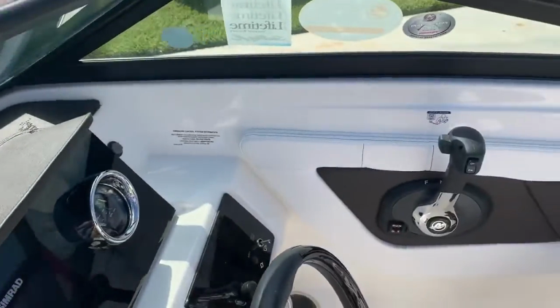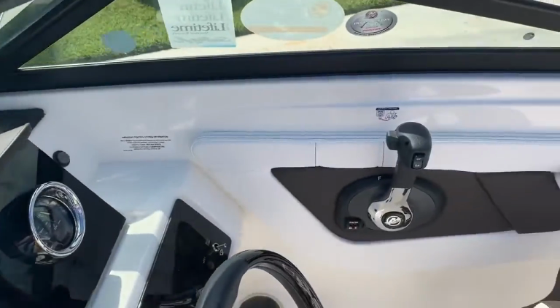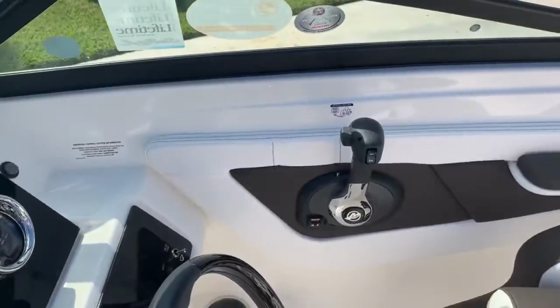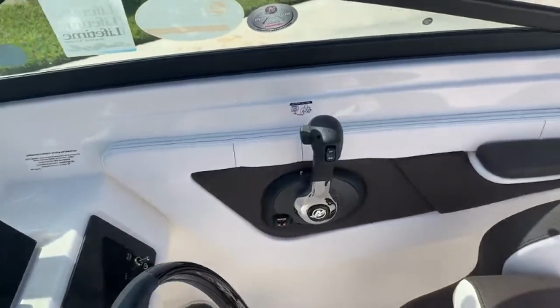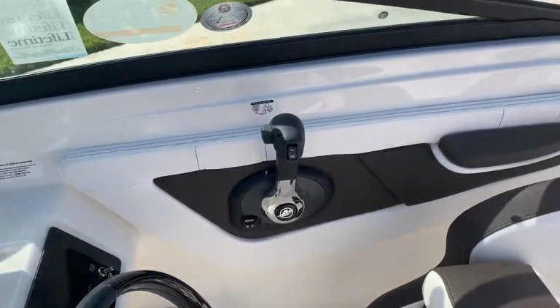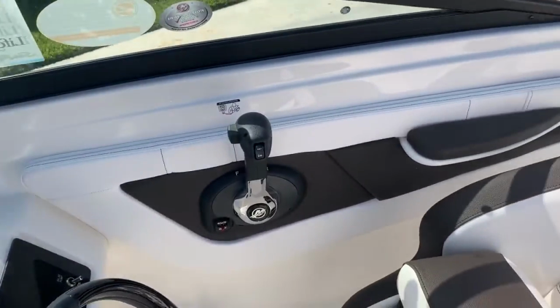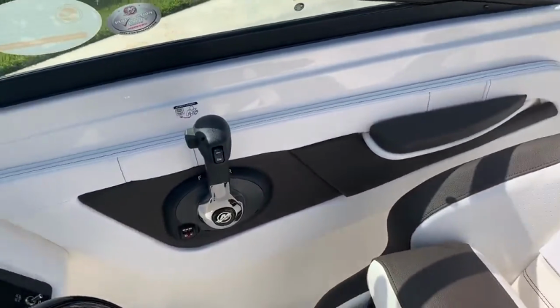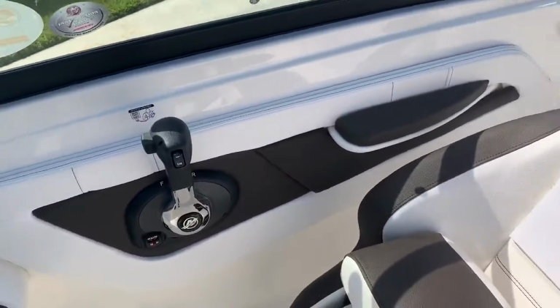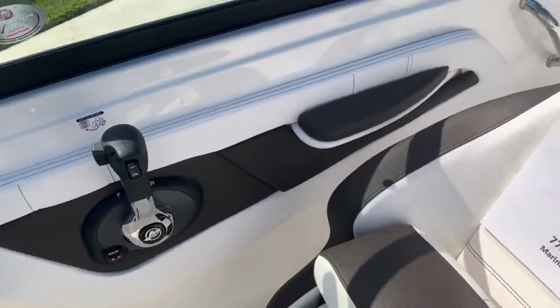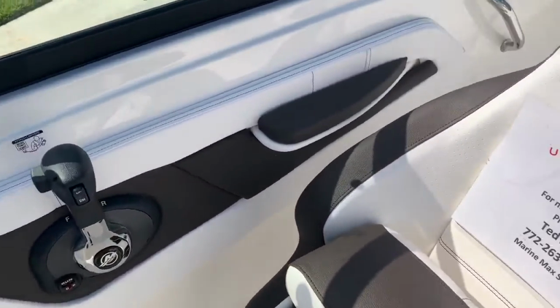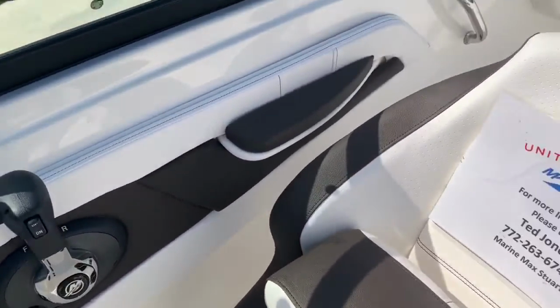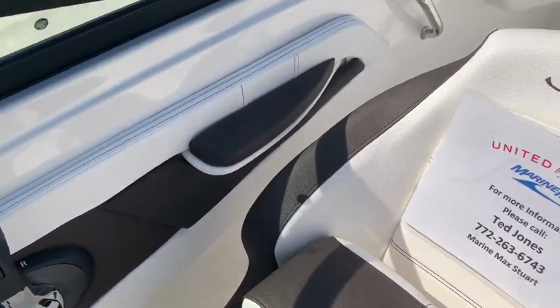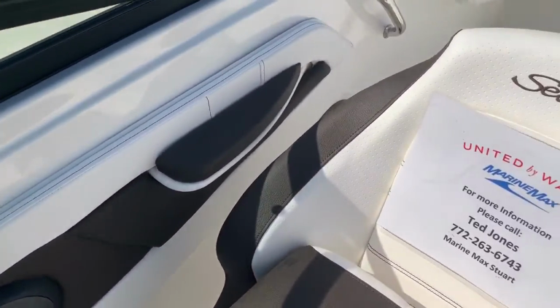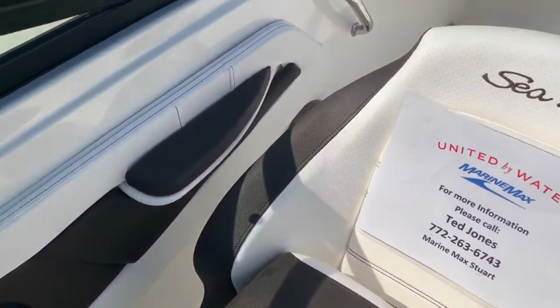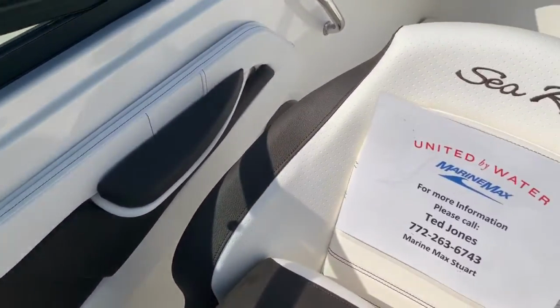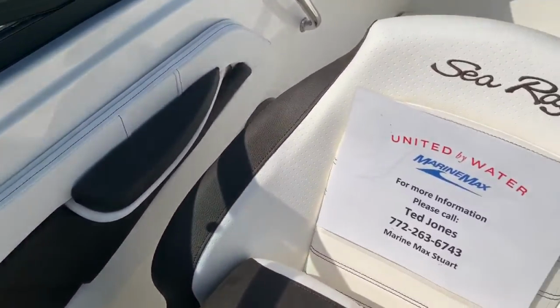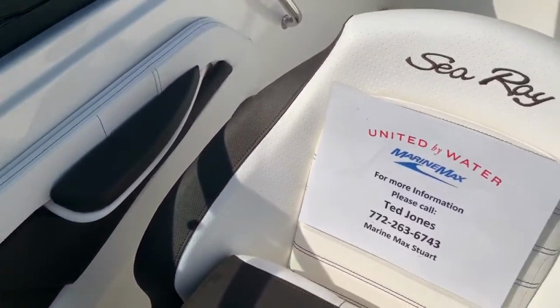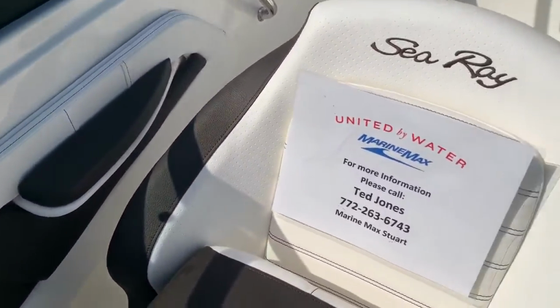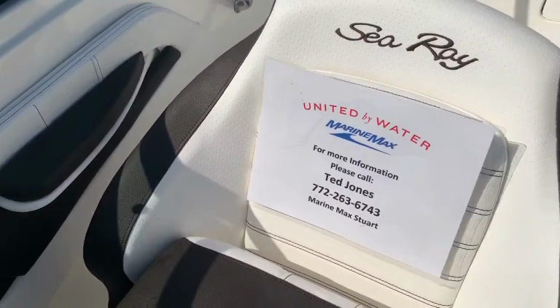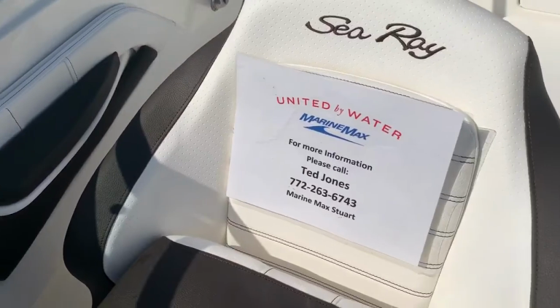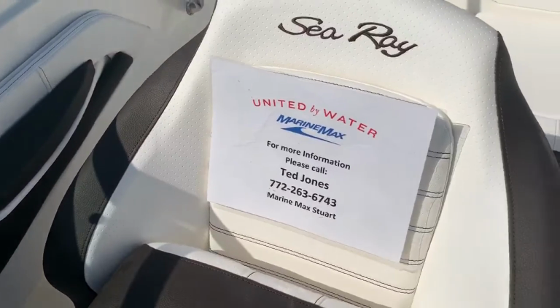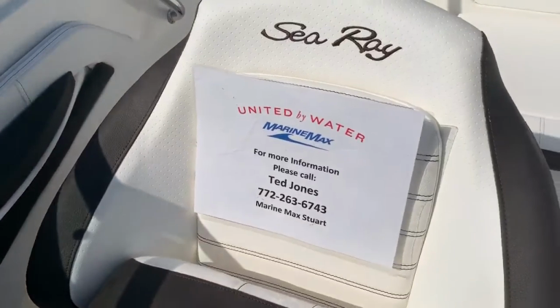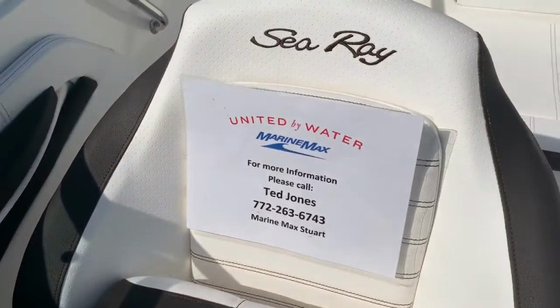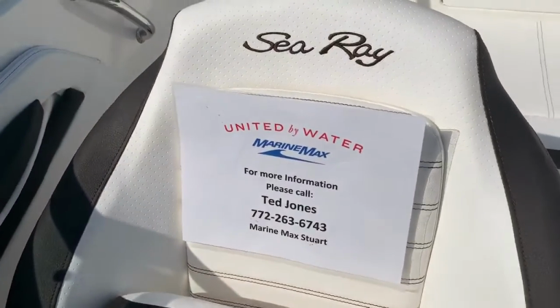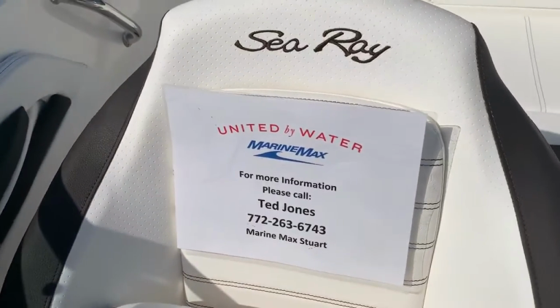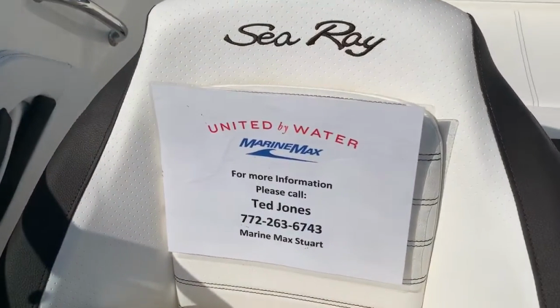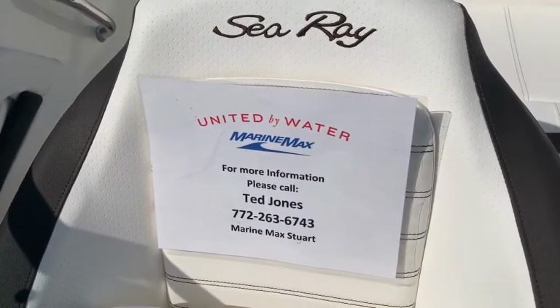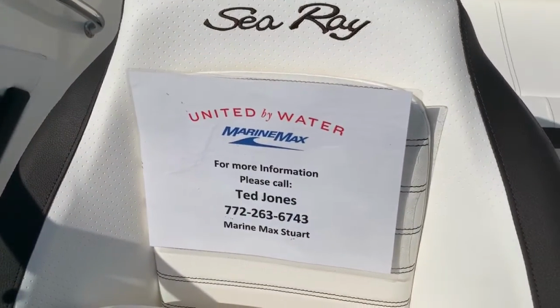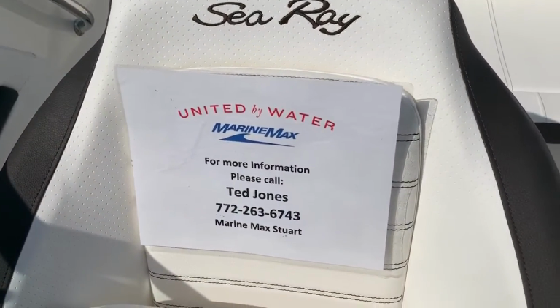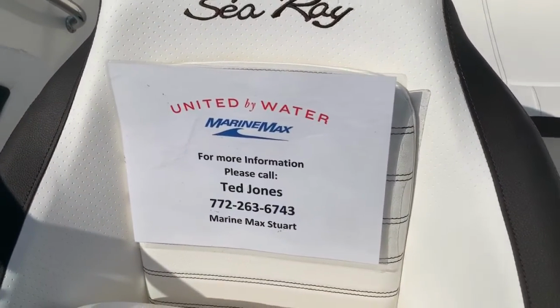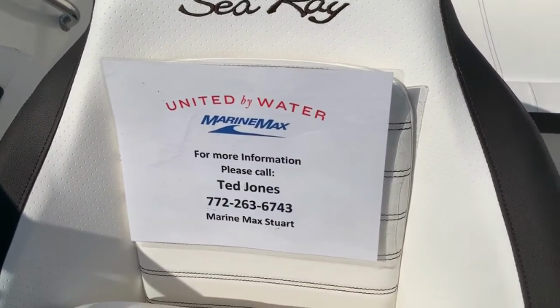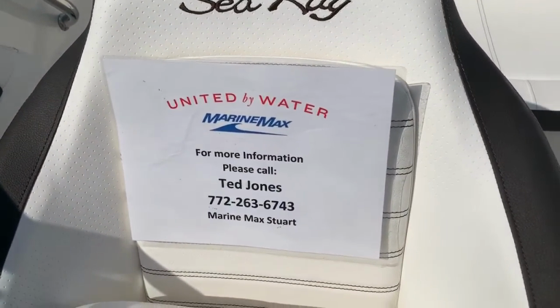Rides great, performs awesome. The 150 Mercury four-stroke really makes this boat perform awesome.